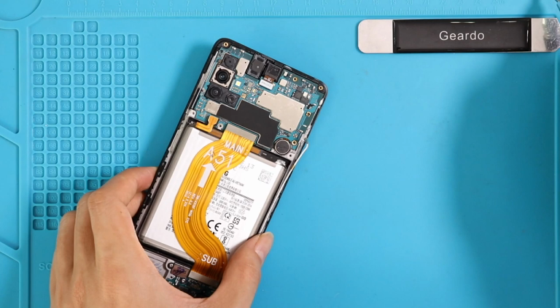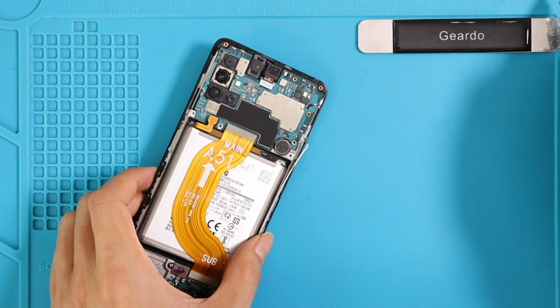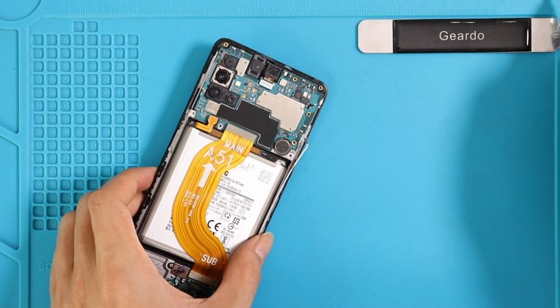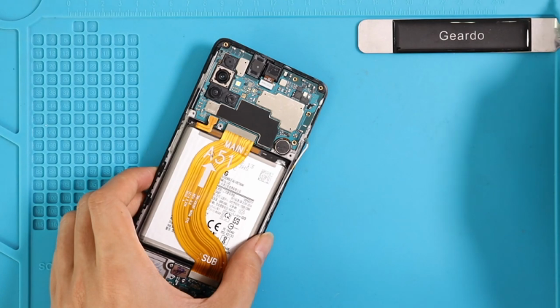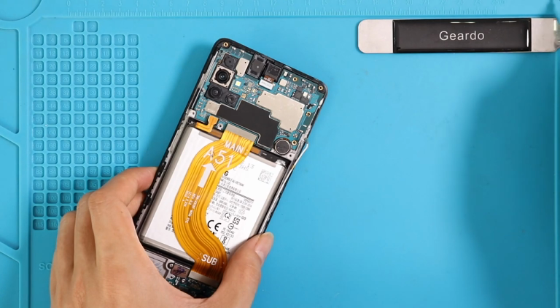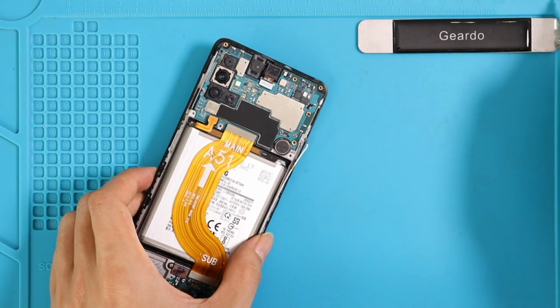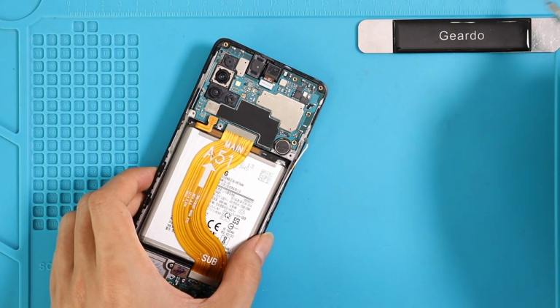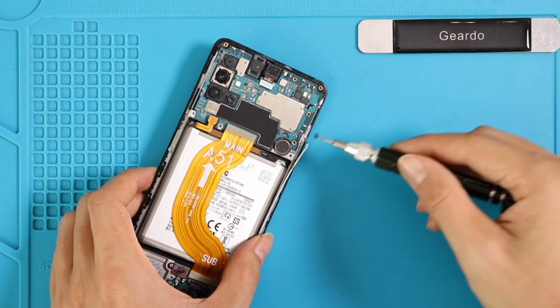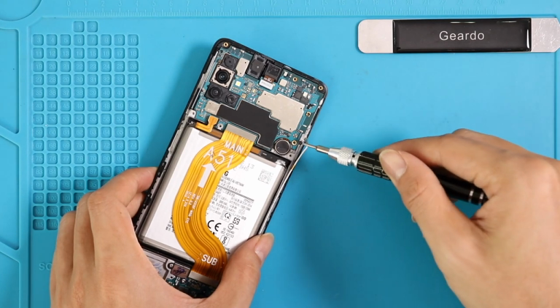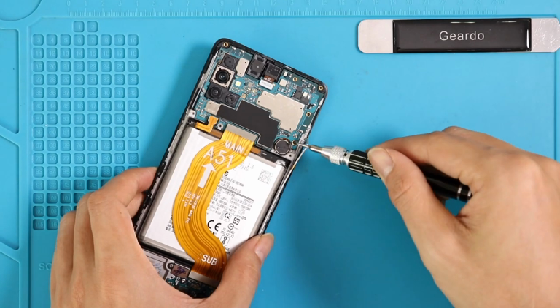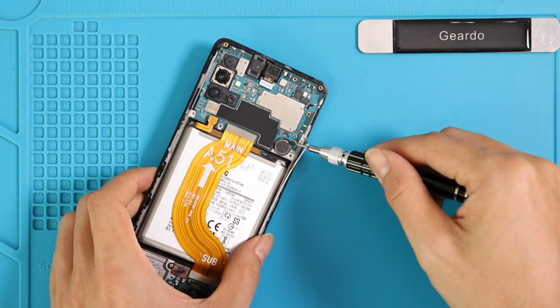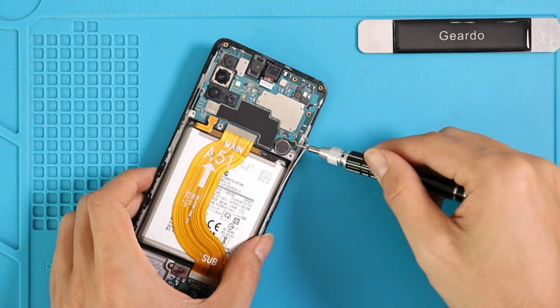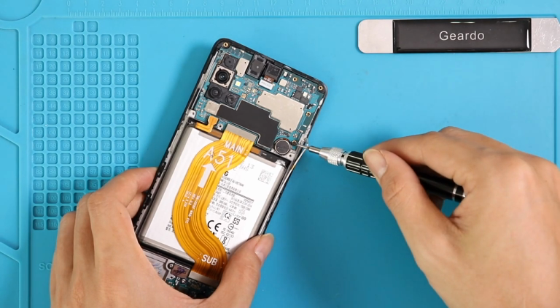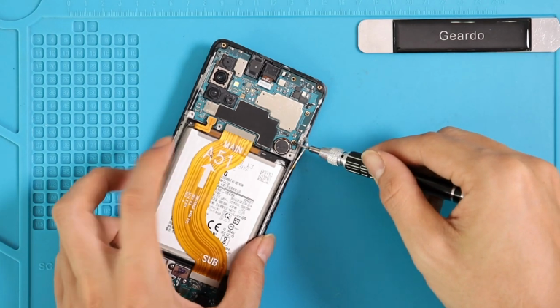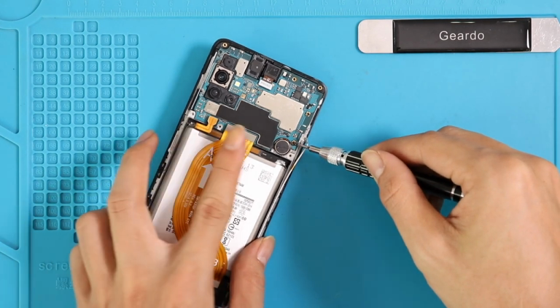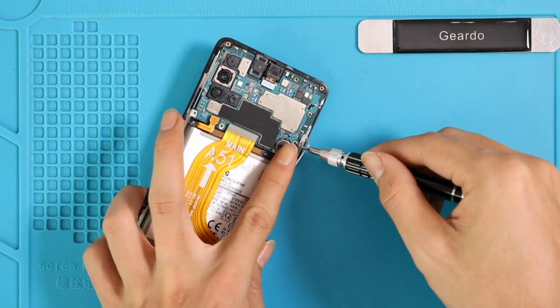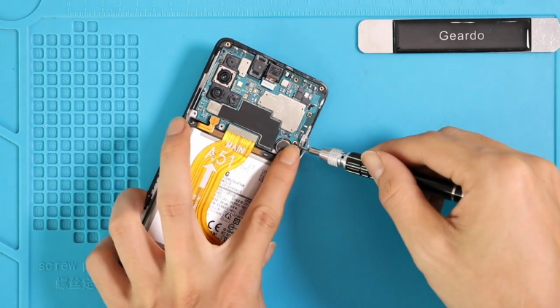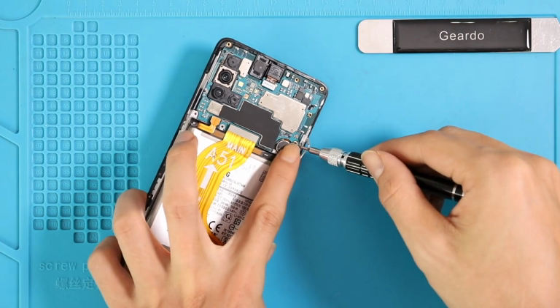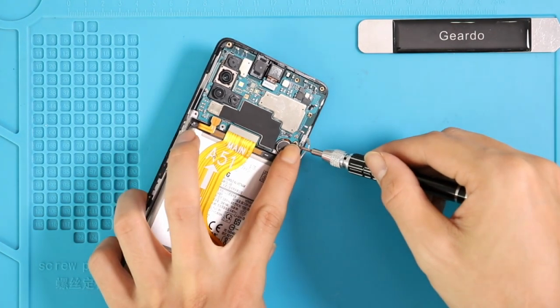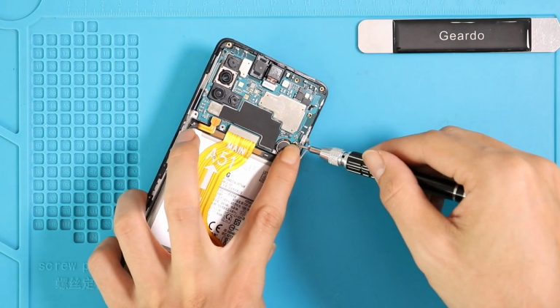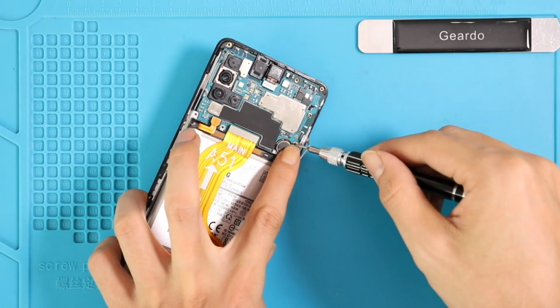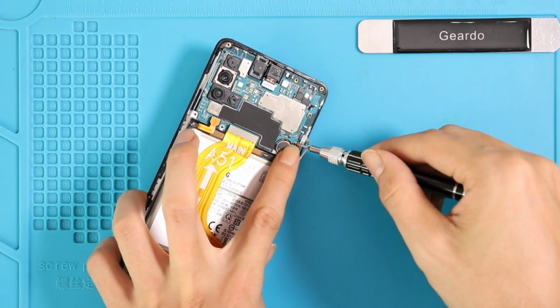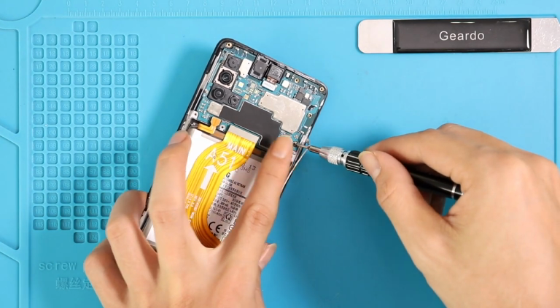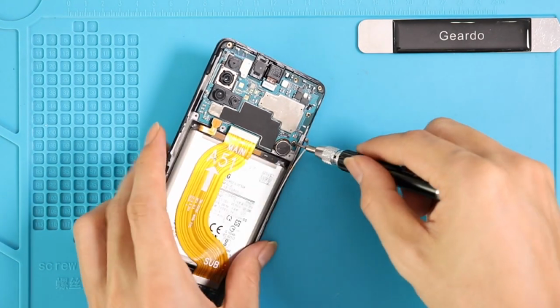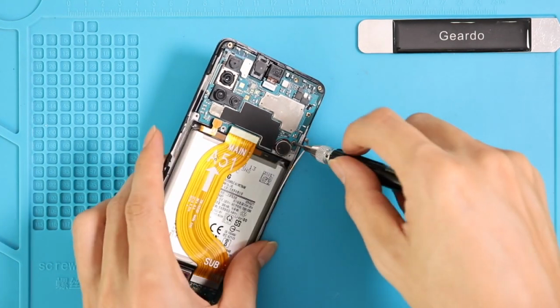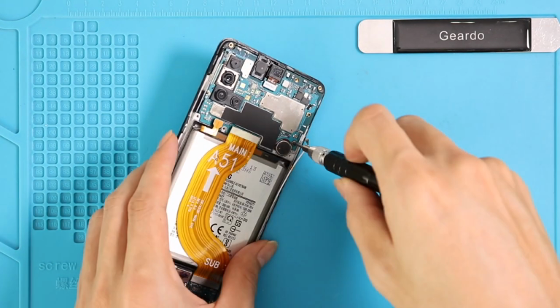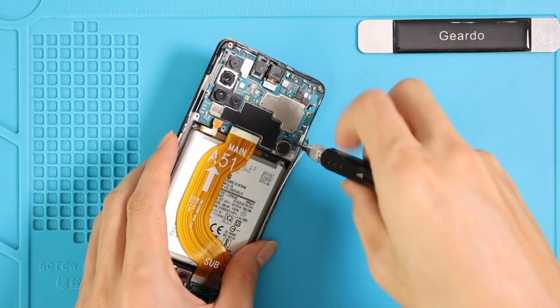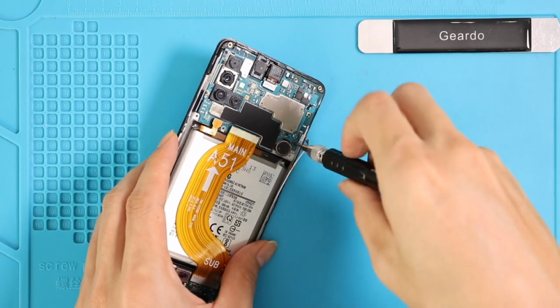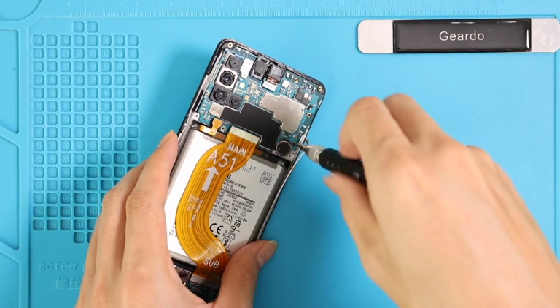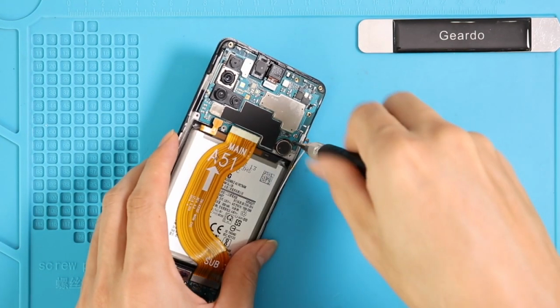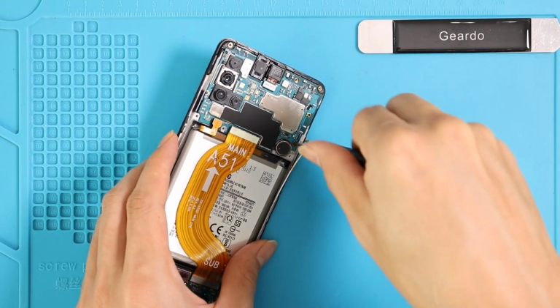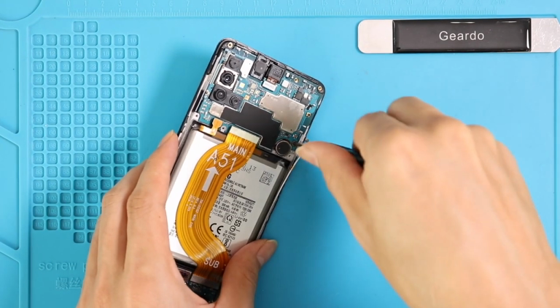Insert the screw back and plug the antenna. Then we can connect the main flex connector and the battery plug.